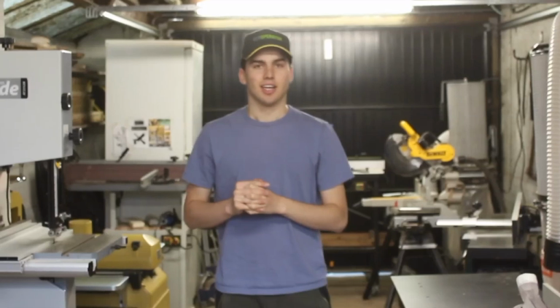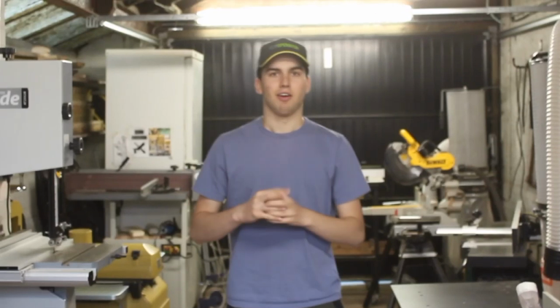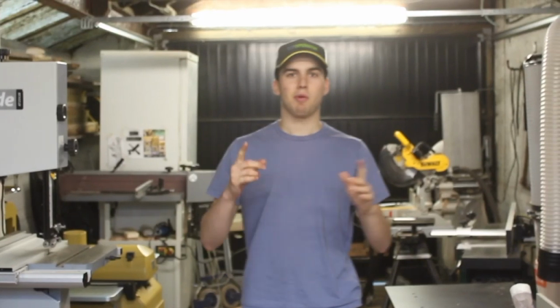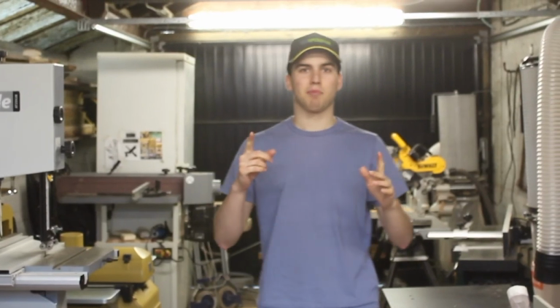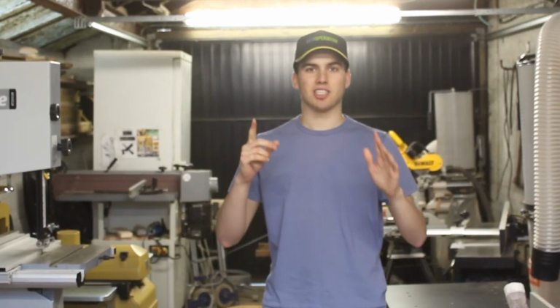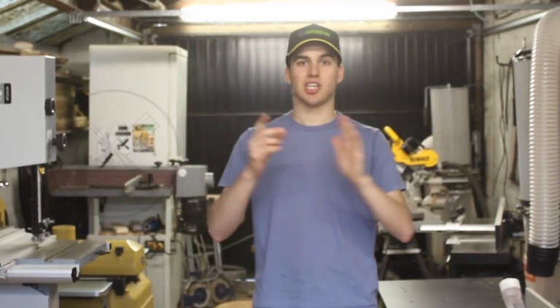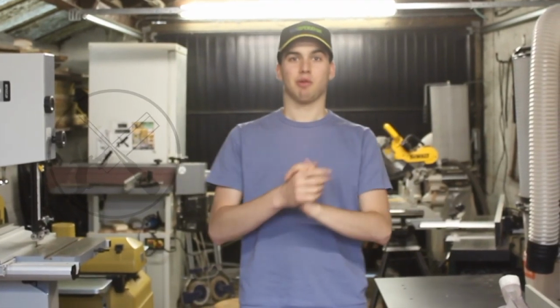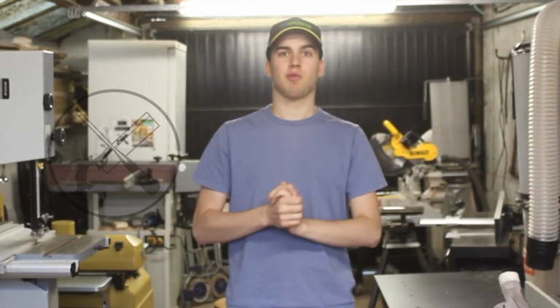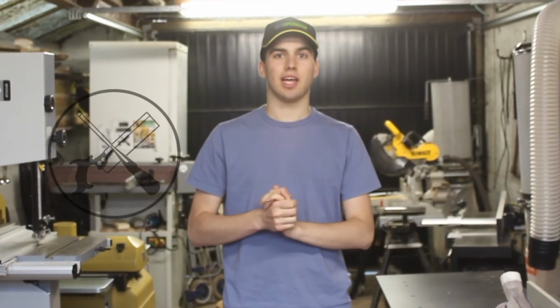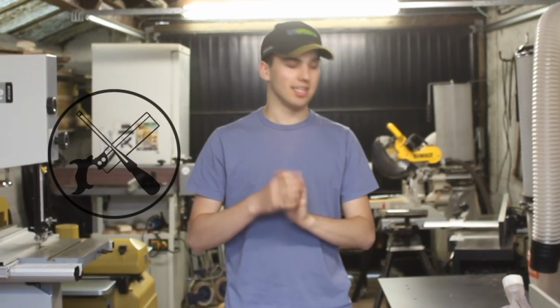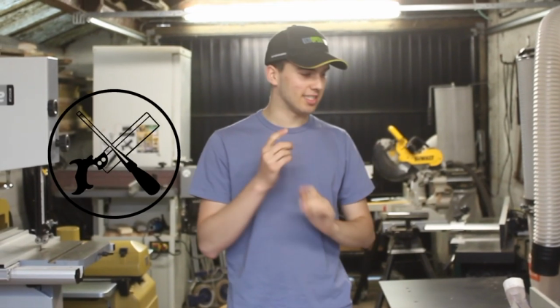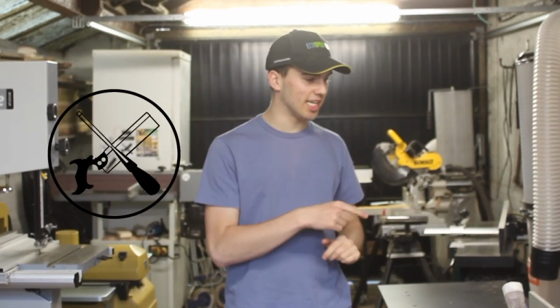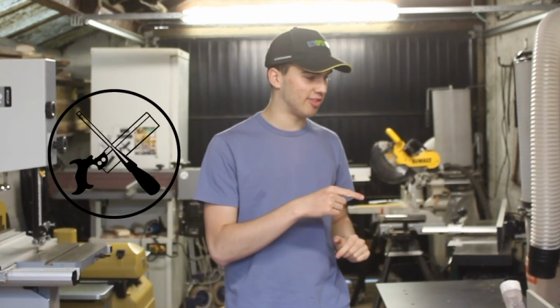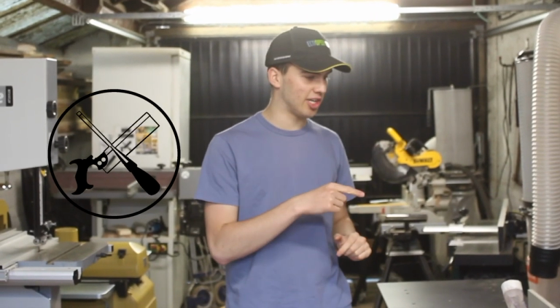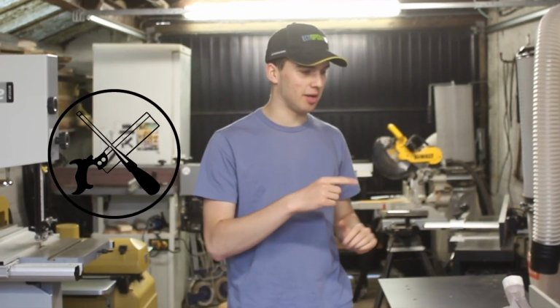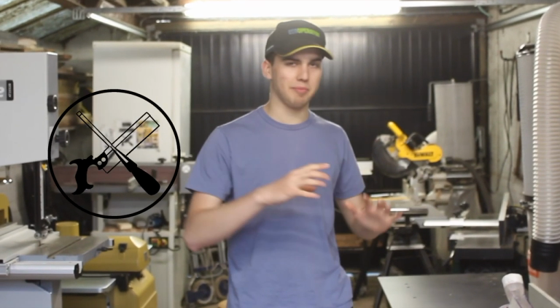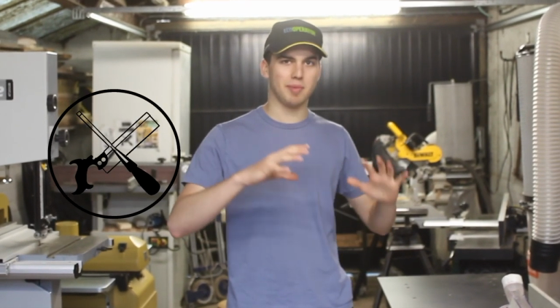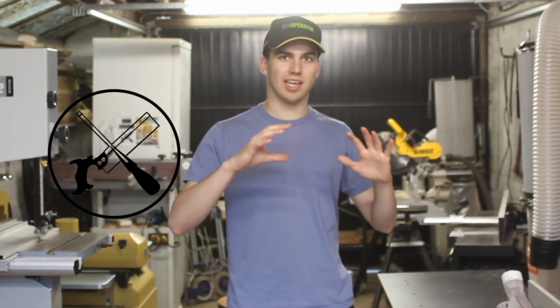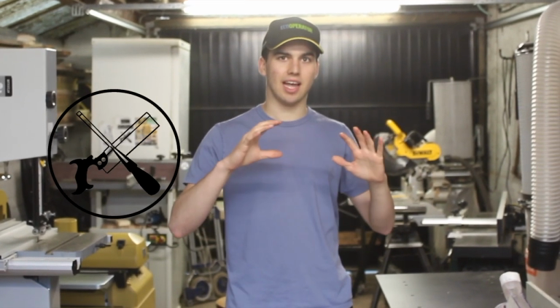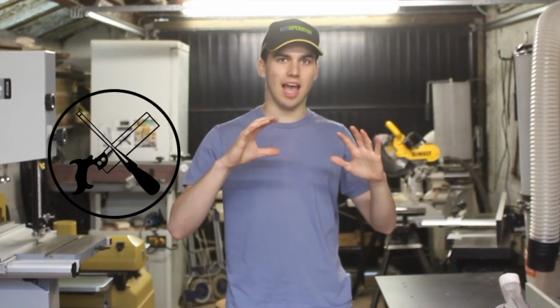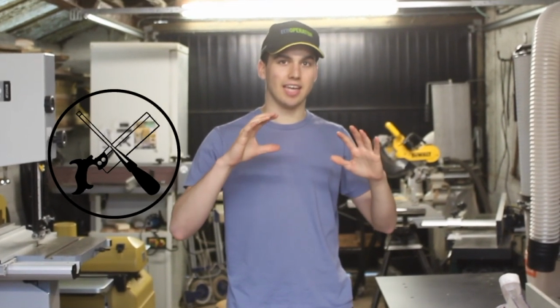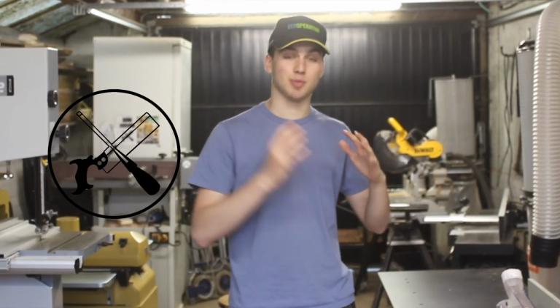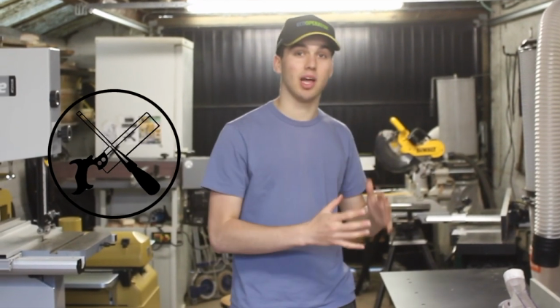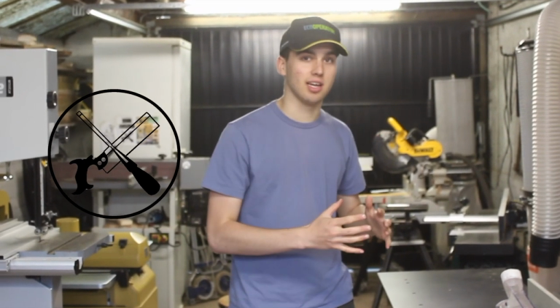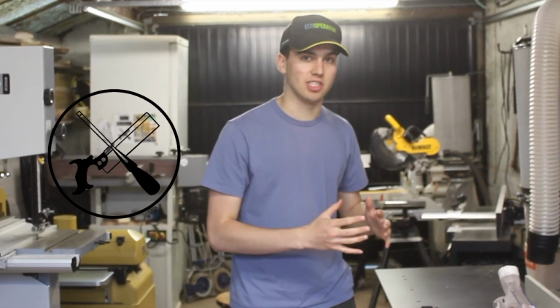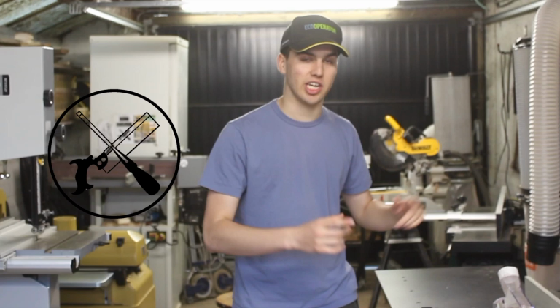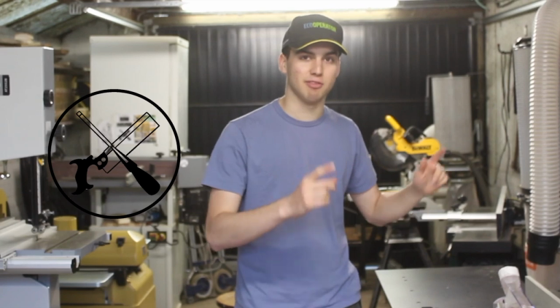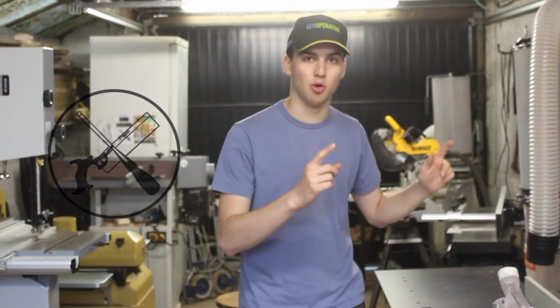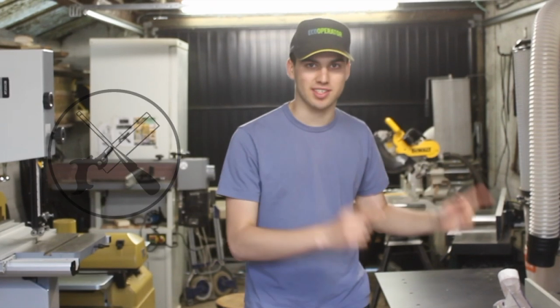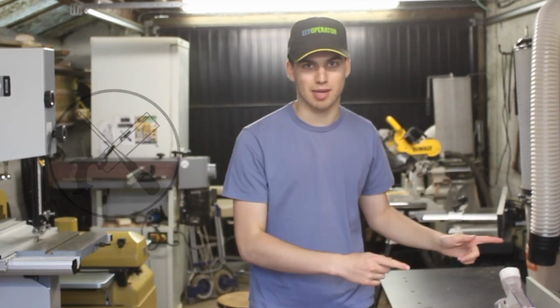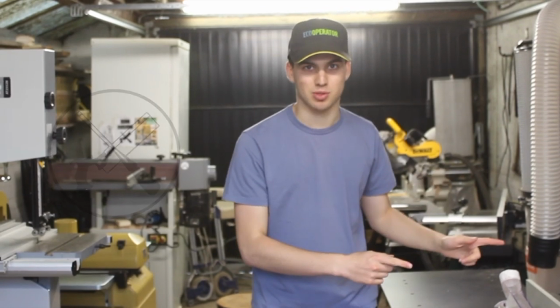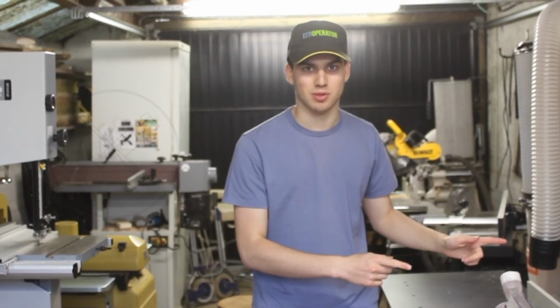Alright, welcome back to the channel everyone. In today's video I'm going to be making a spline cutting jig for the table saw.